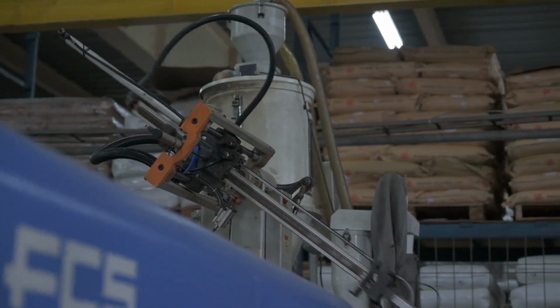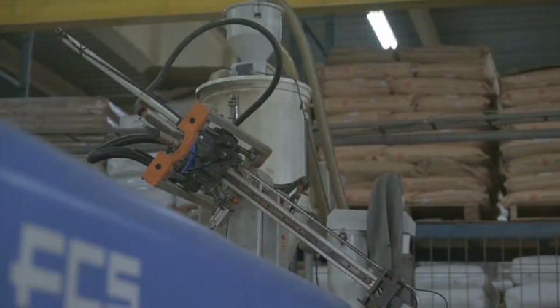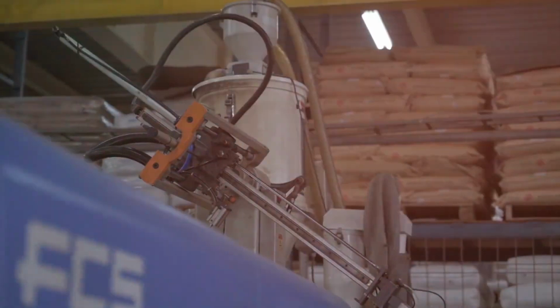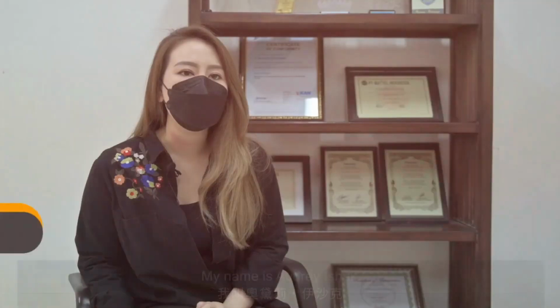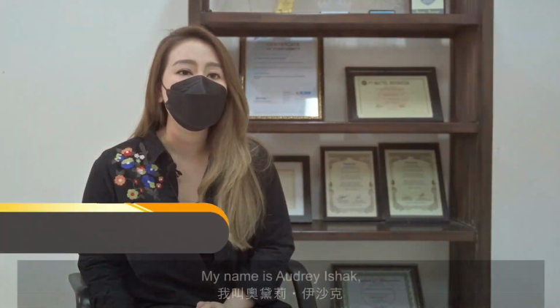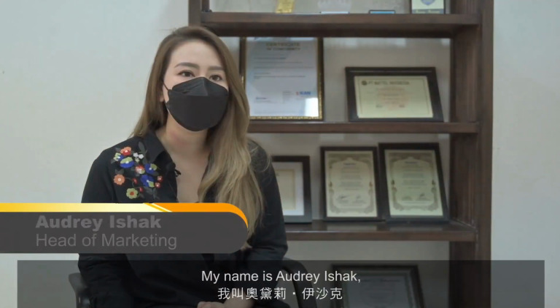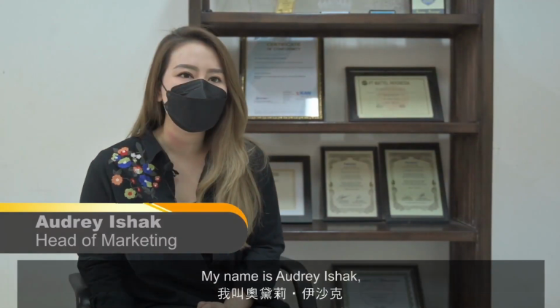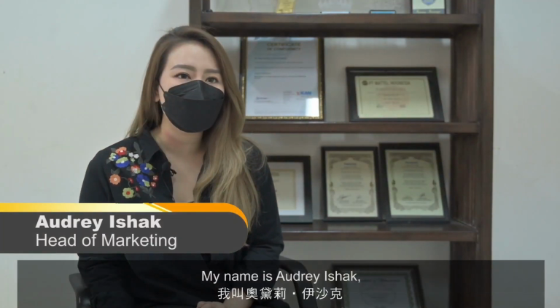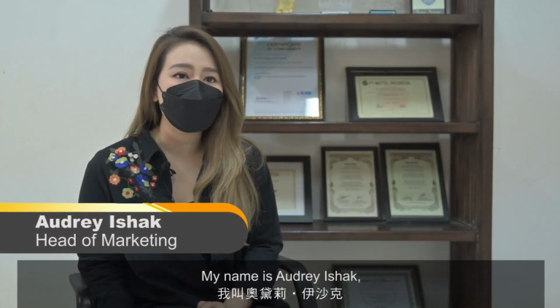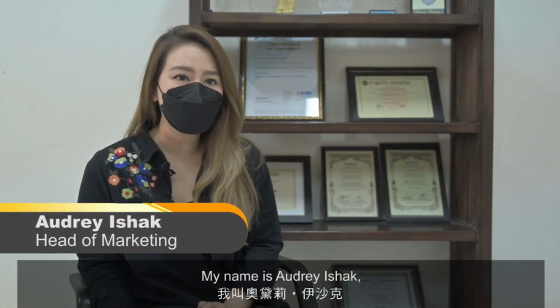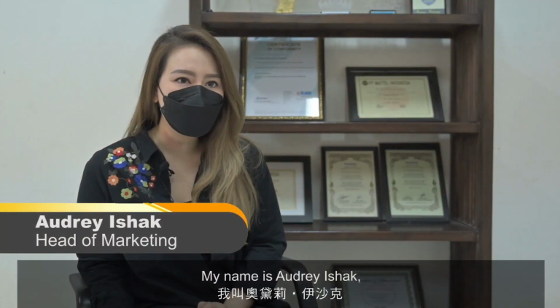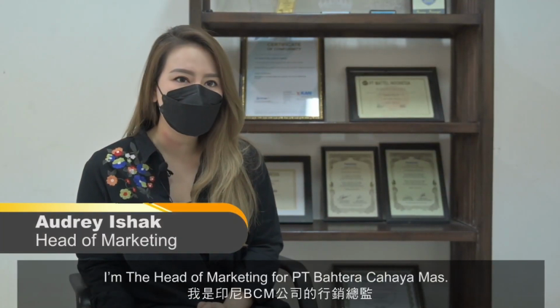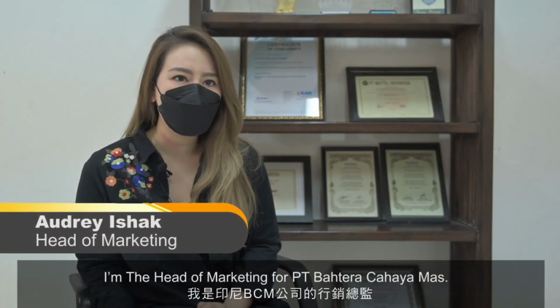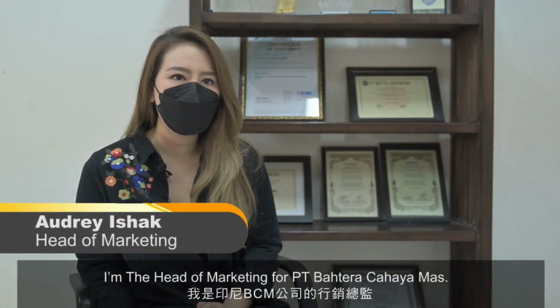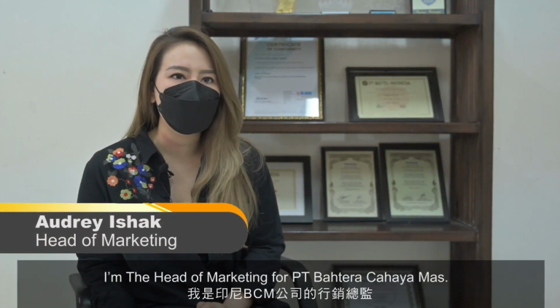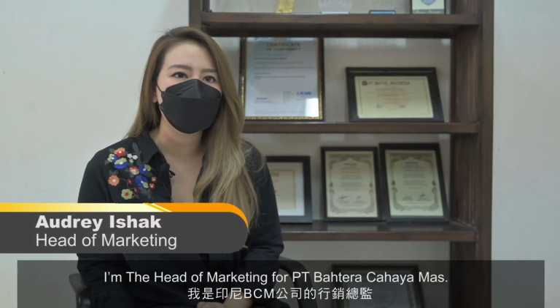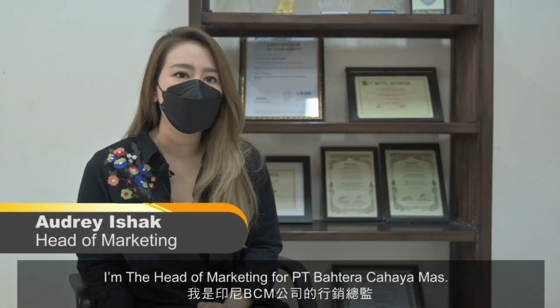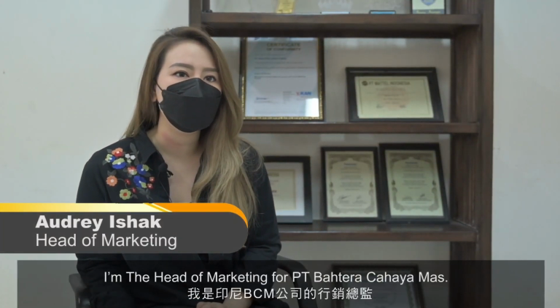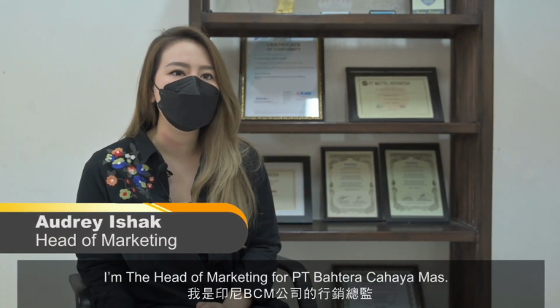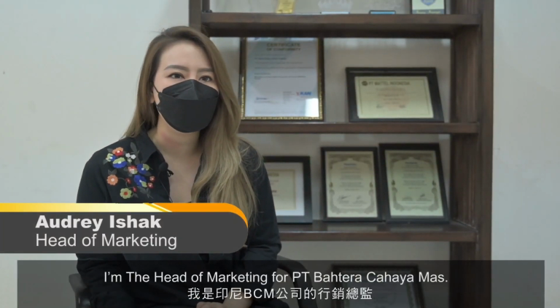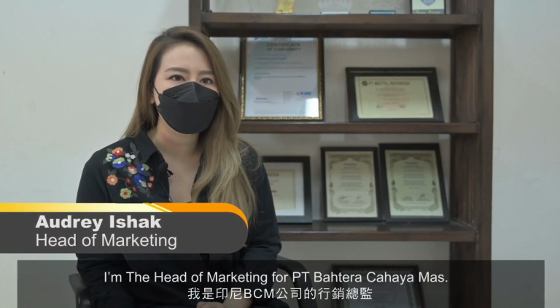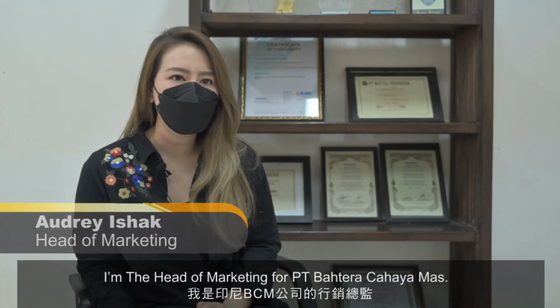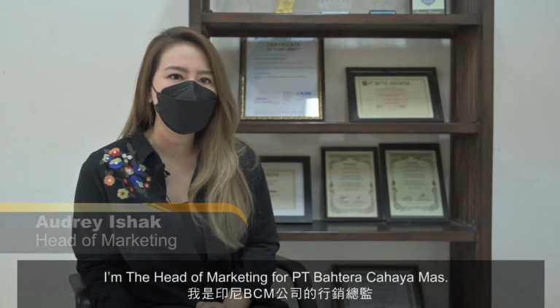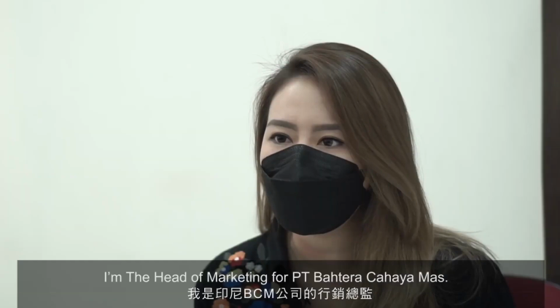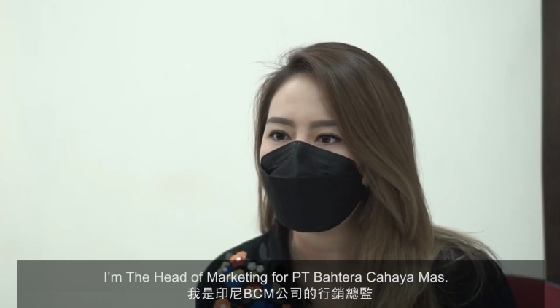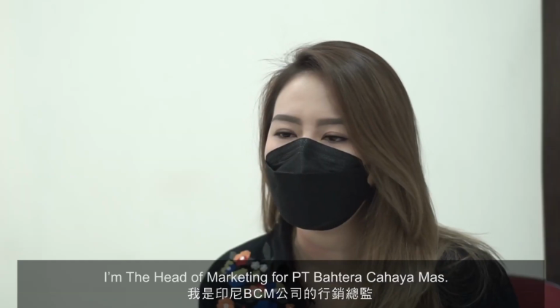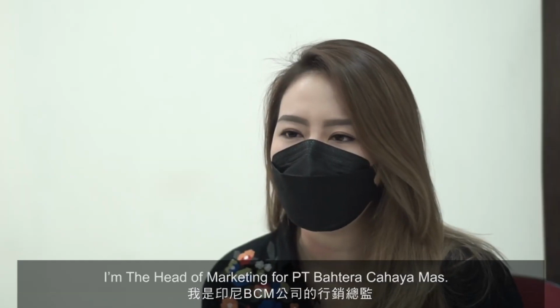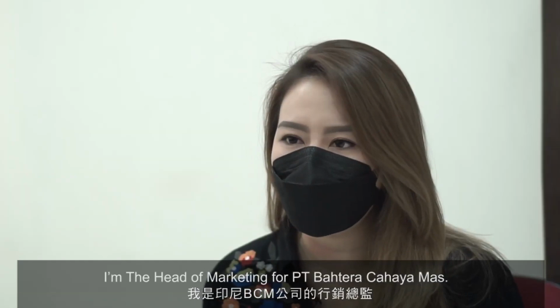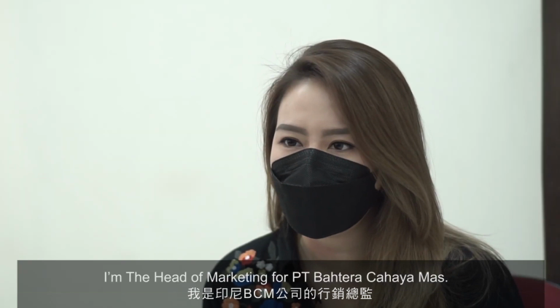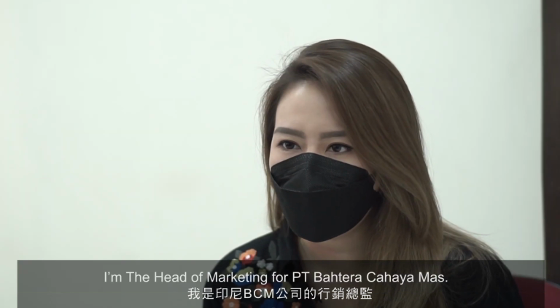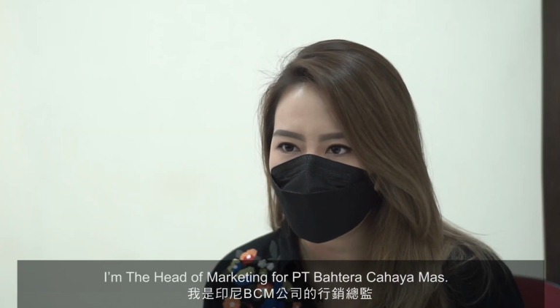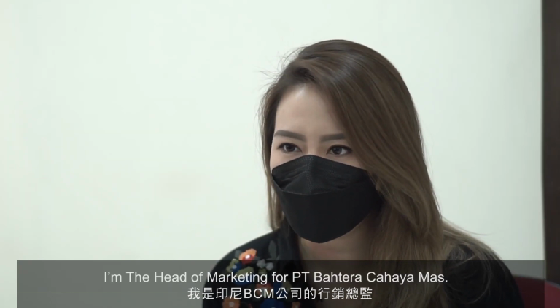My name is Audrey Ishak. I am the head of marketing for PT Bahtera Cahayamas.